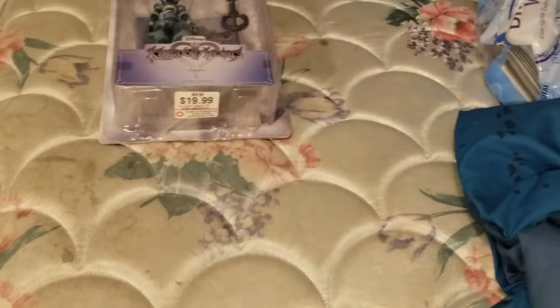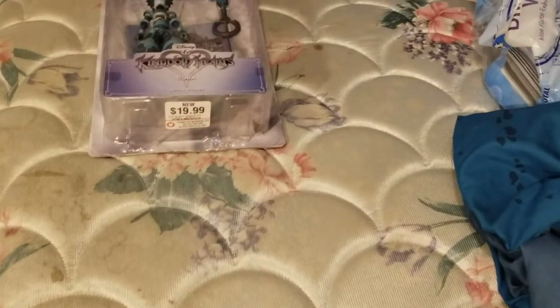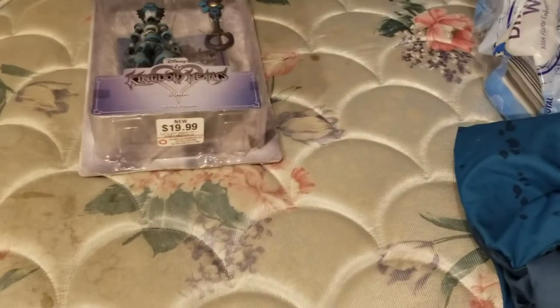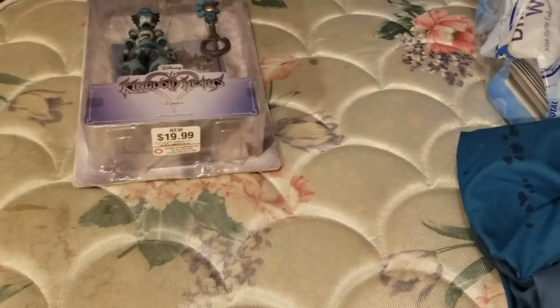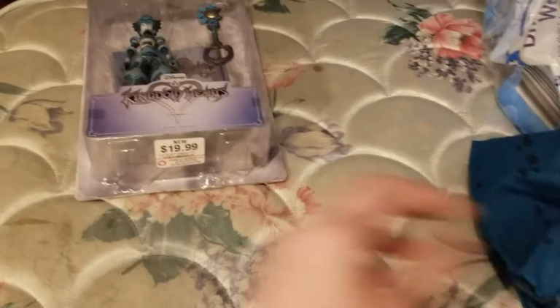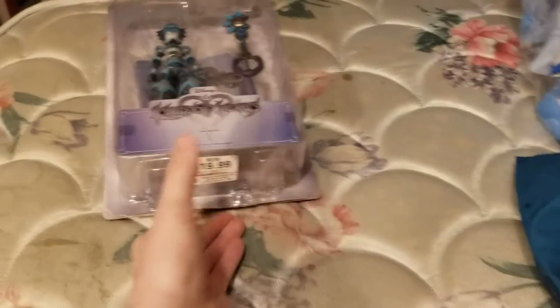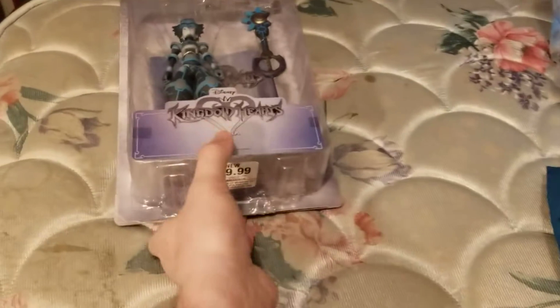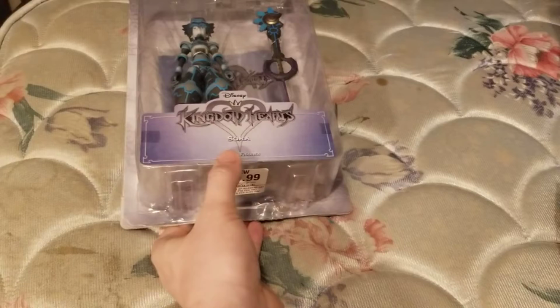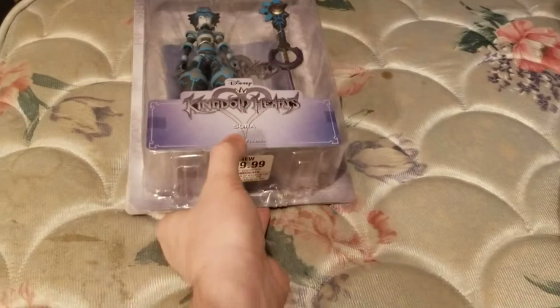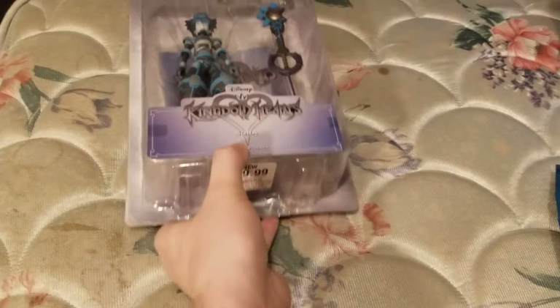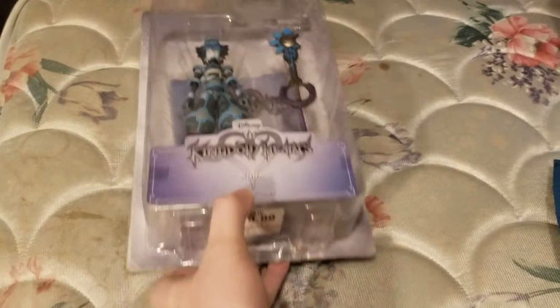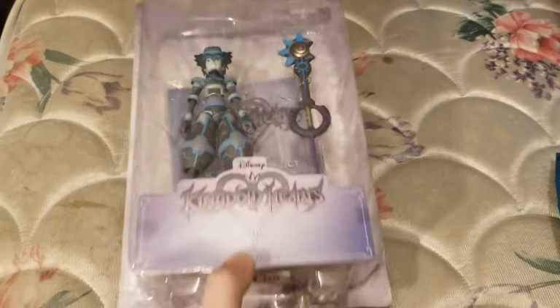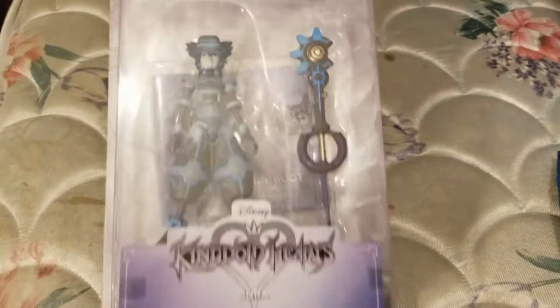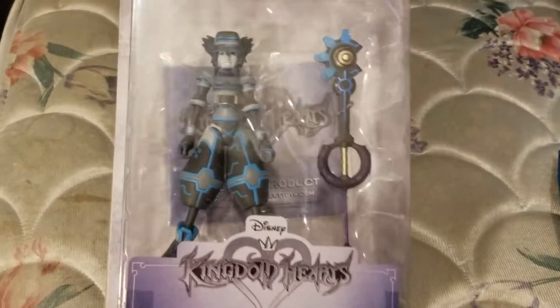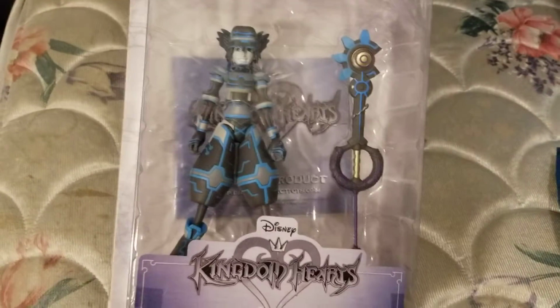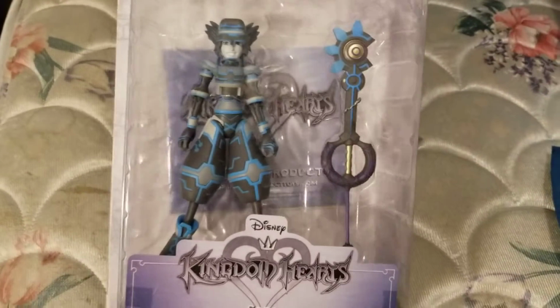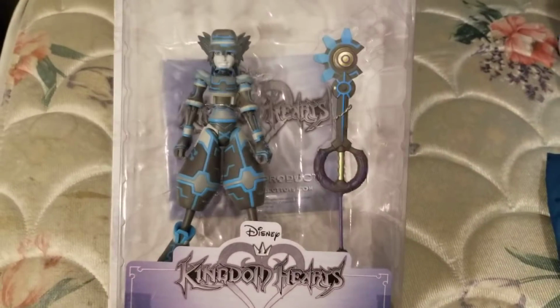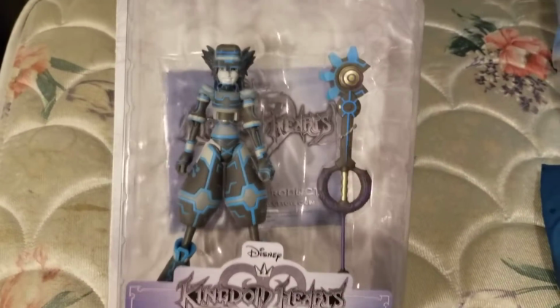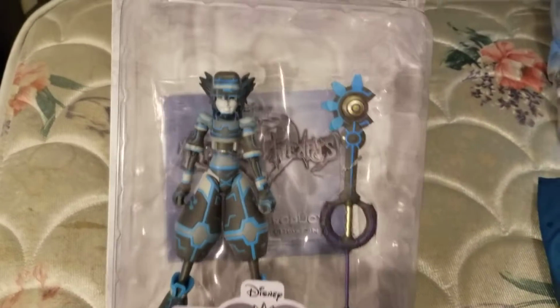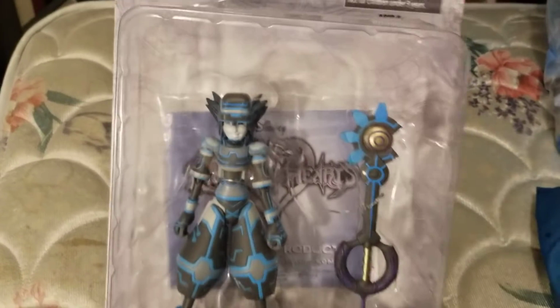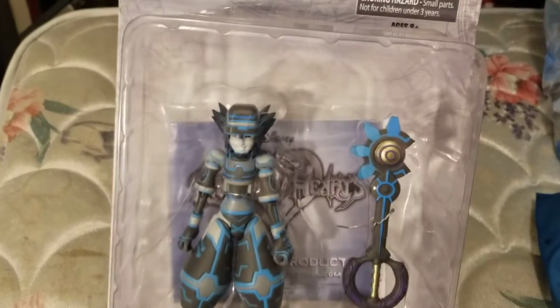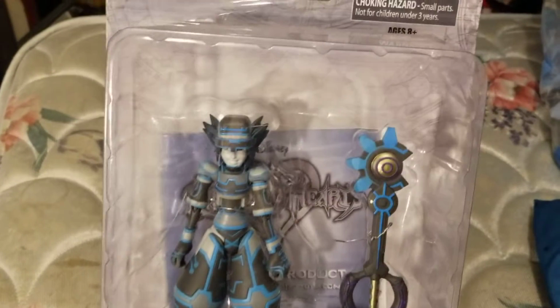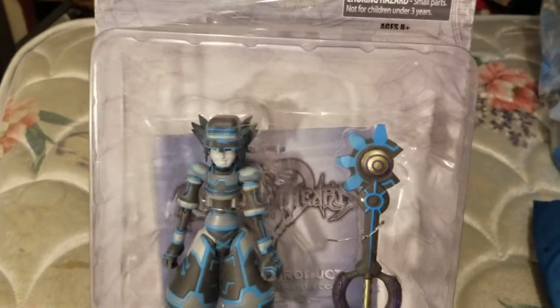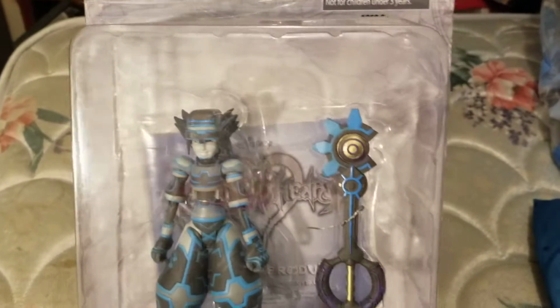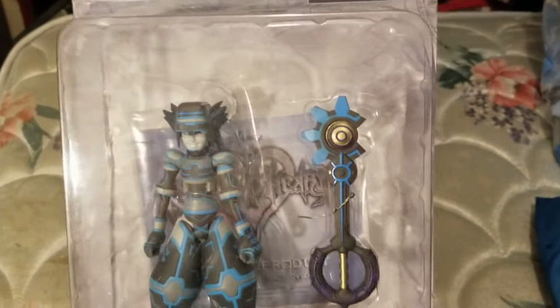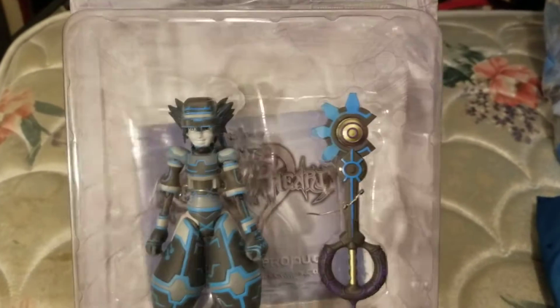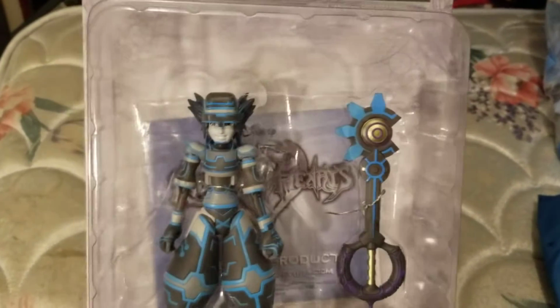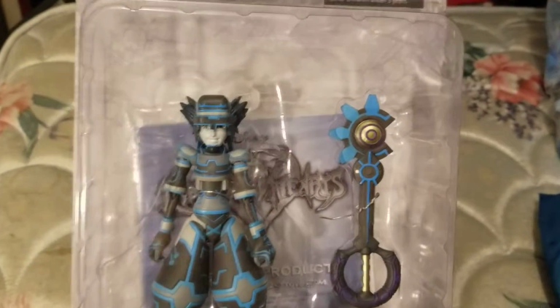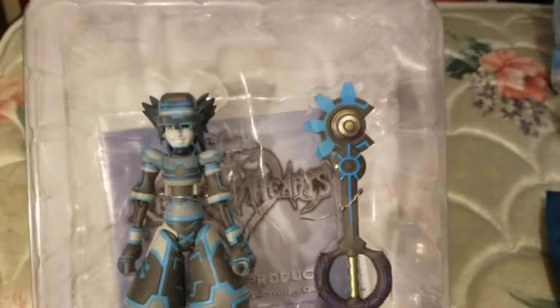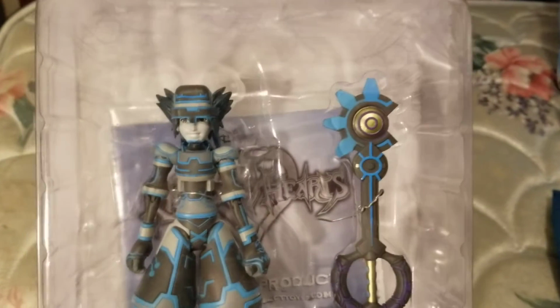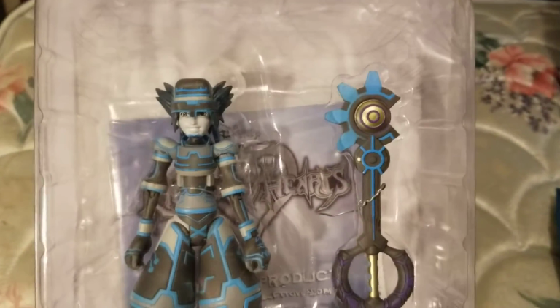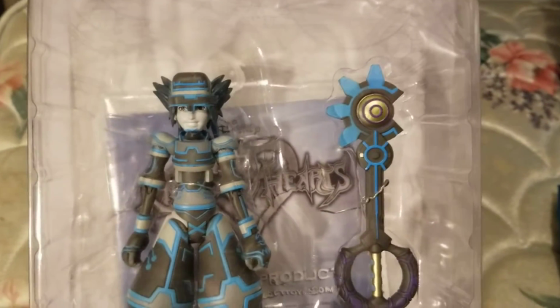And then our last one that we have is Sora in the Tron outfit.